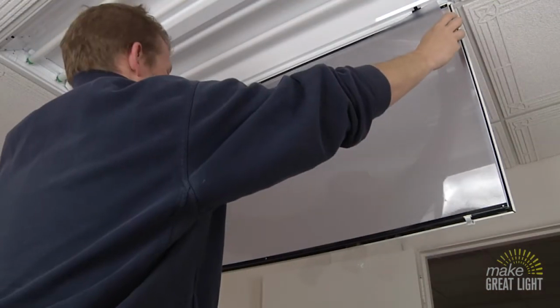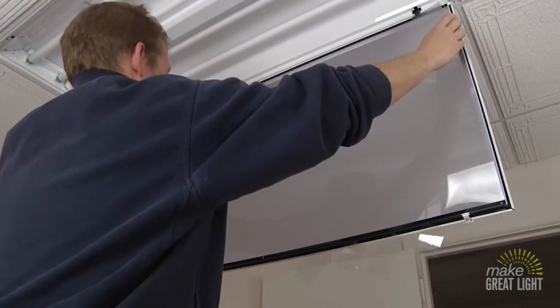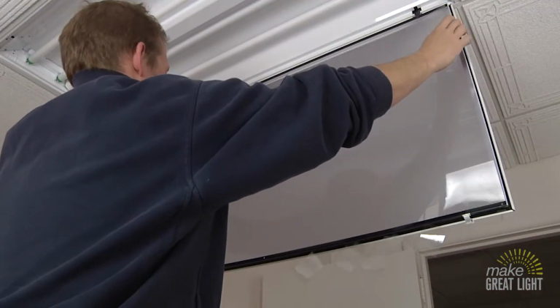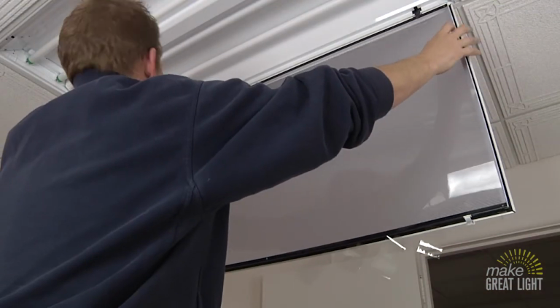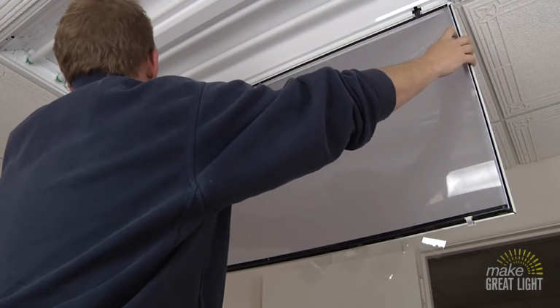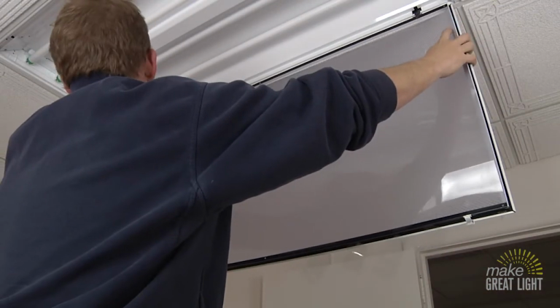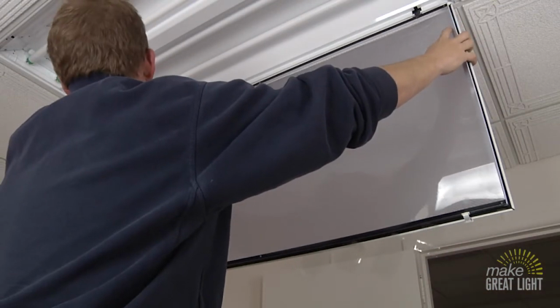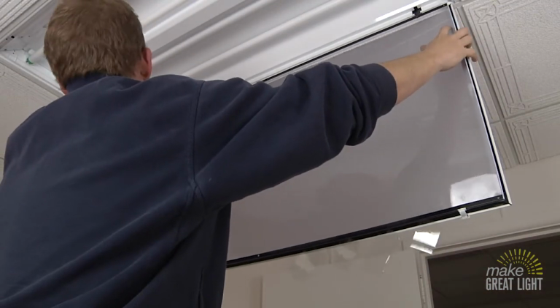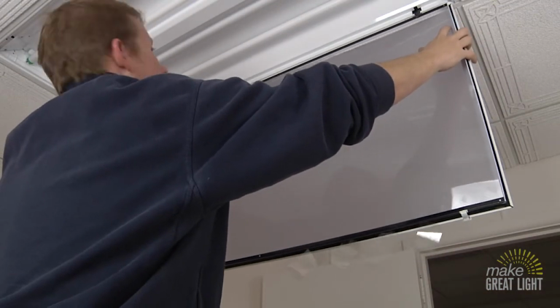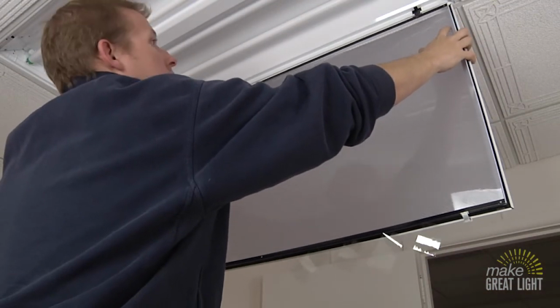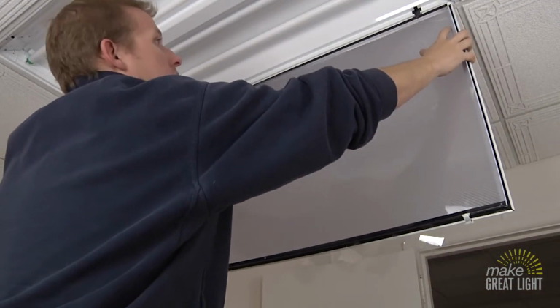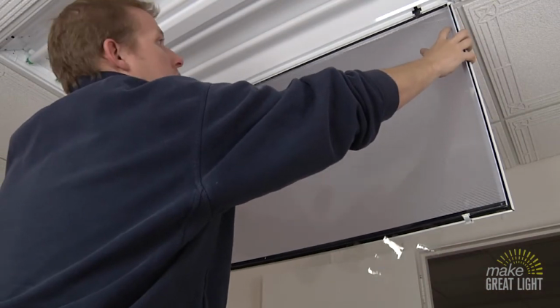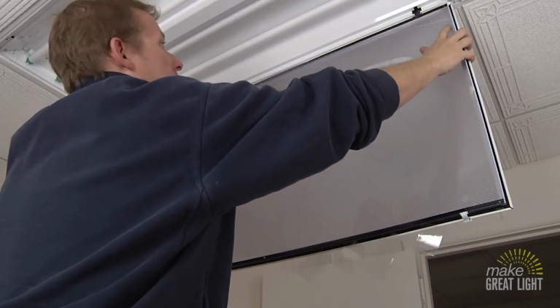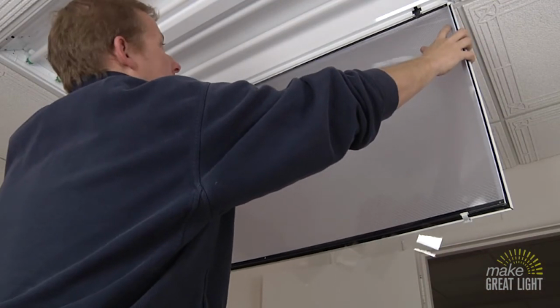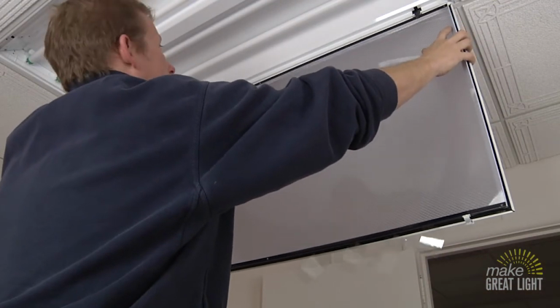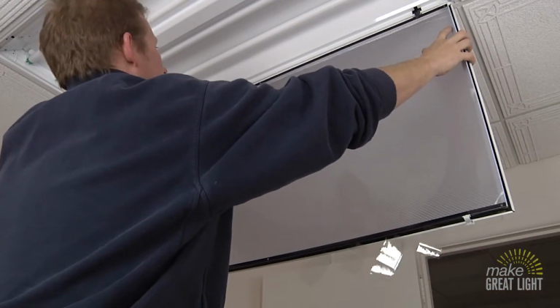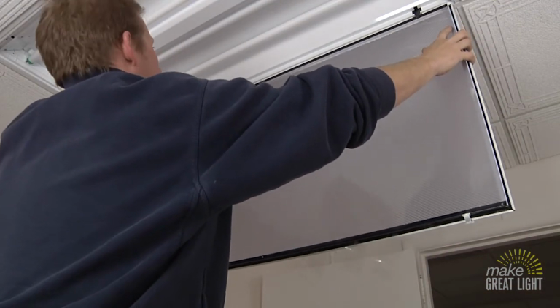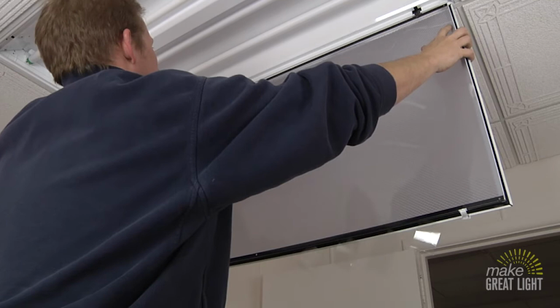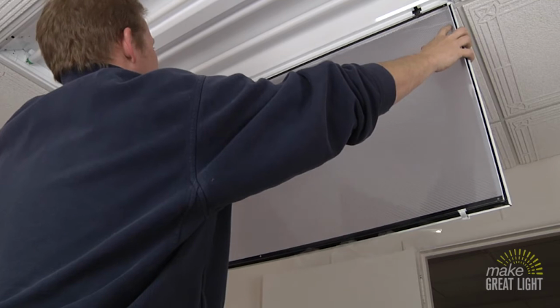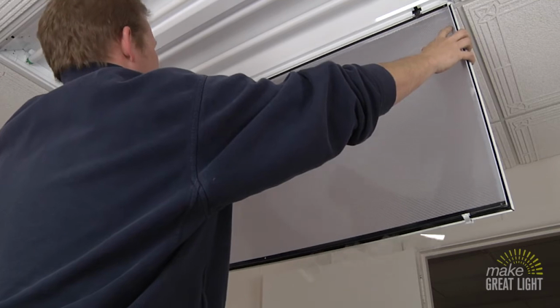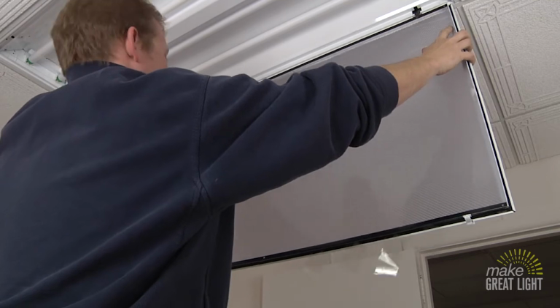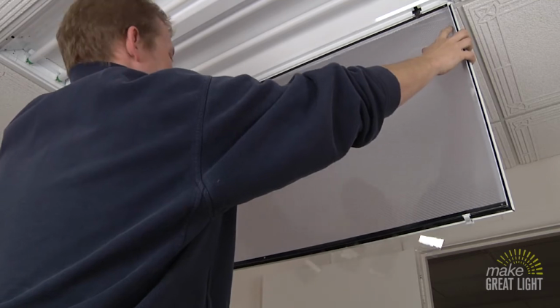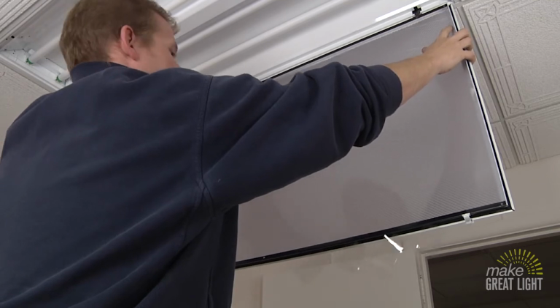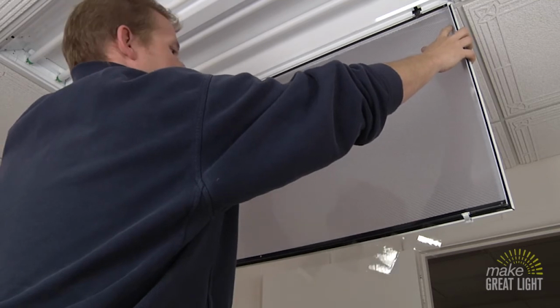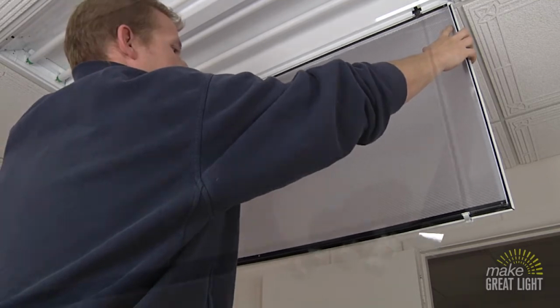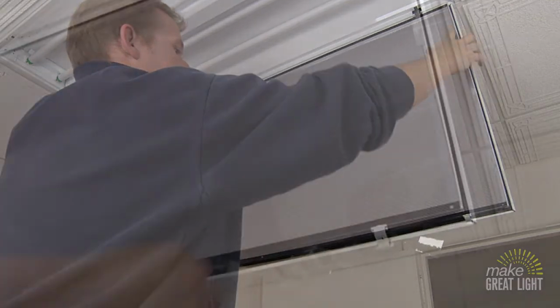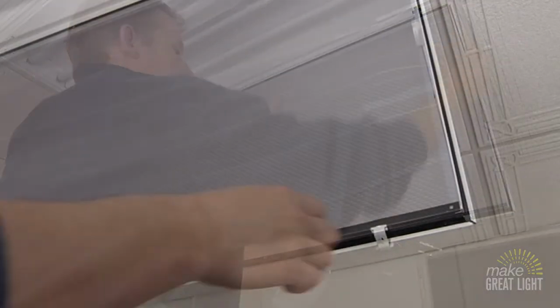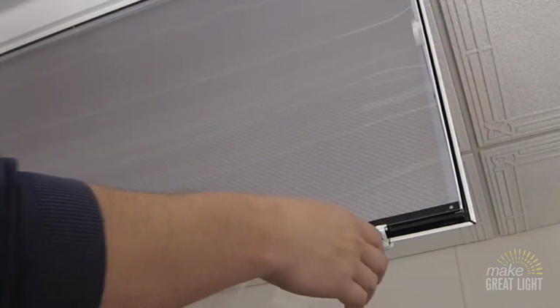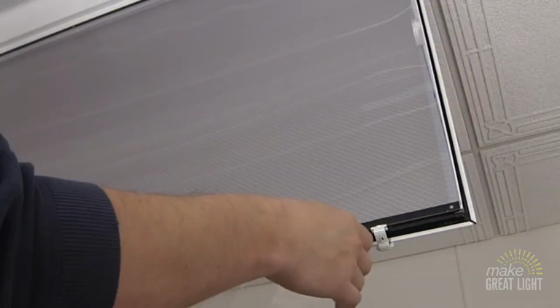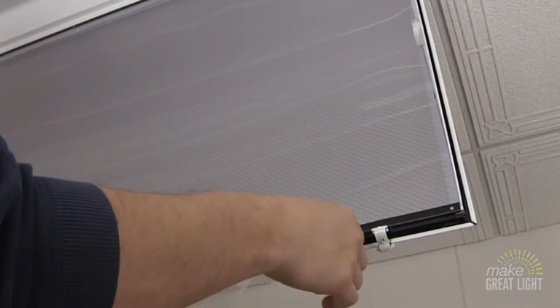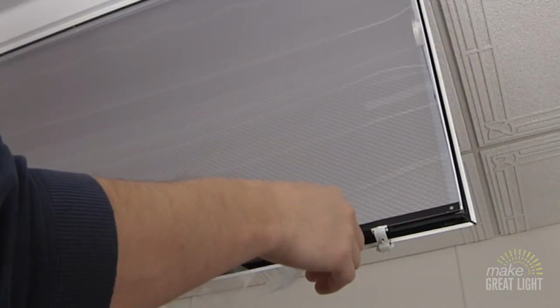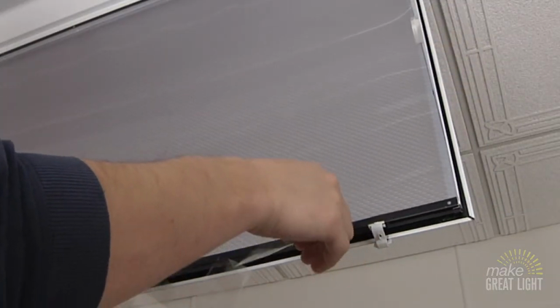Make sure the reflective side of the filter is facing up toward the bulbs, and then secure it into place with tape.